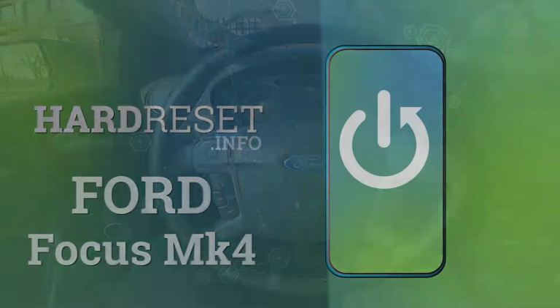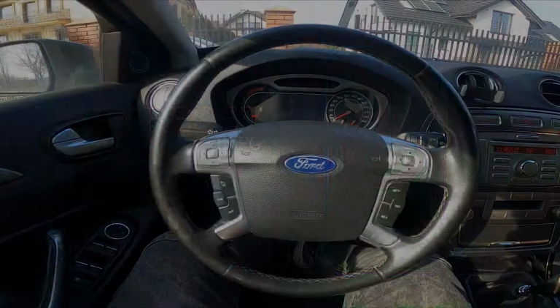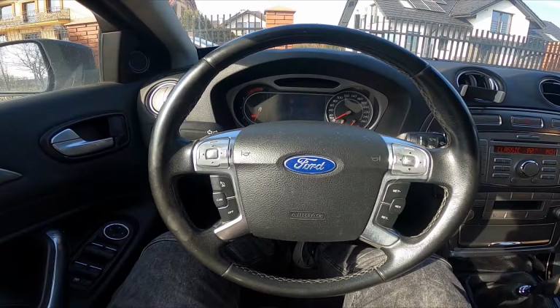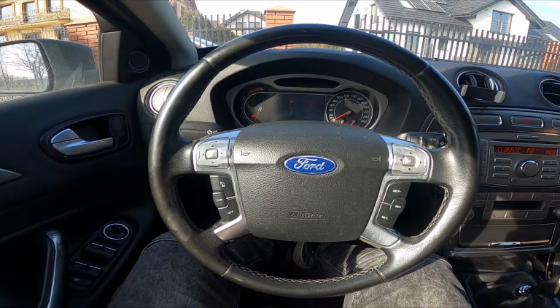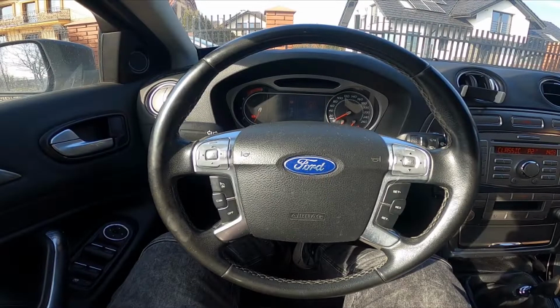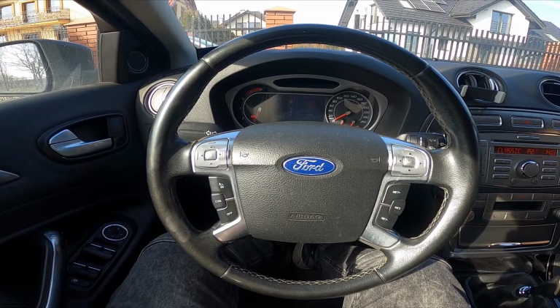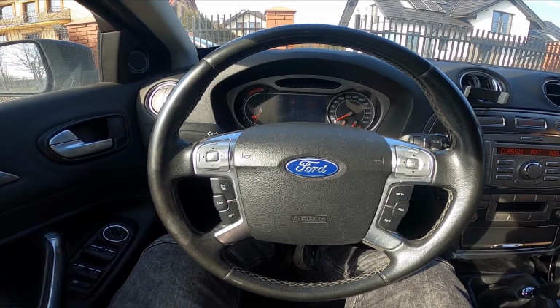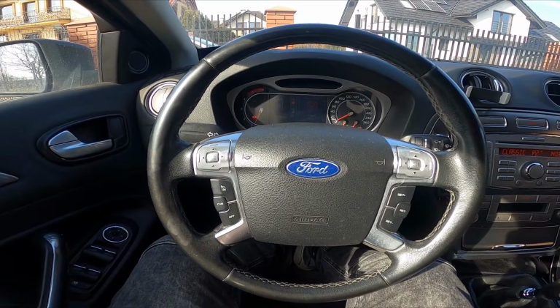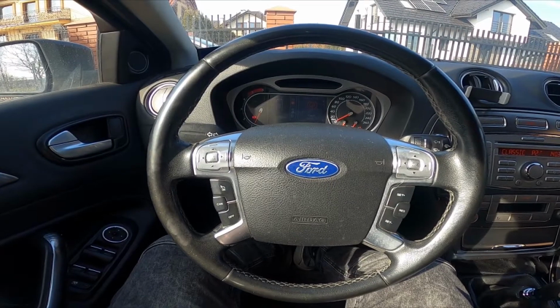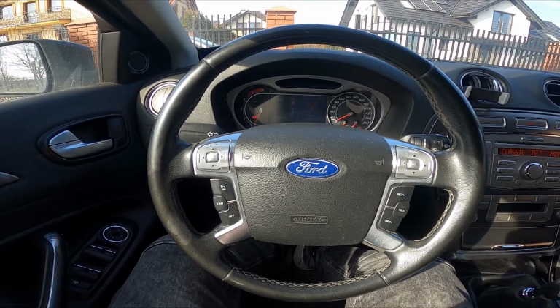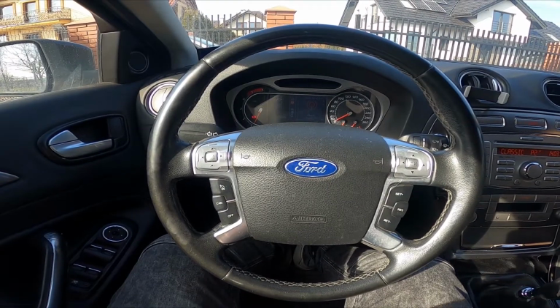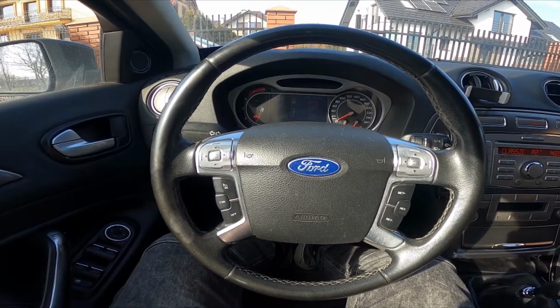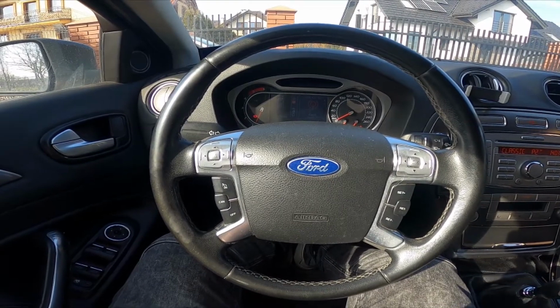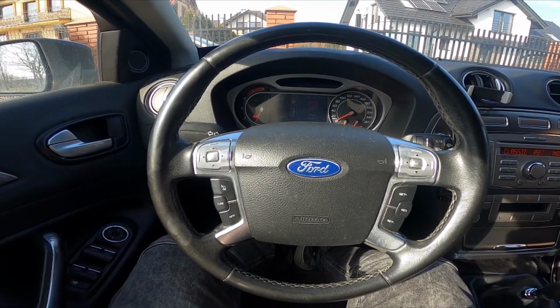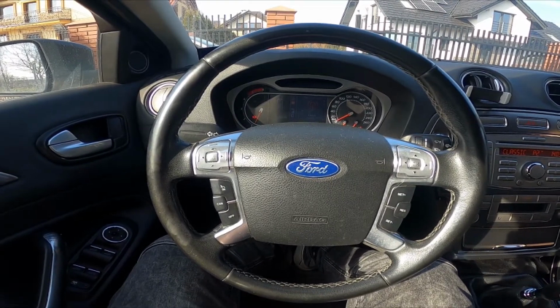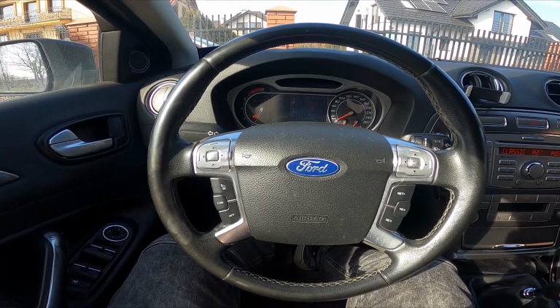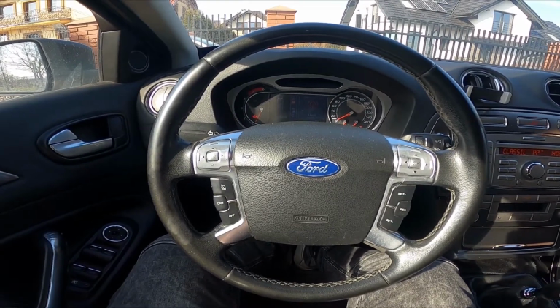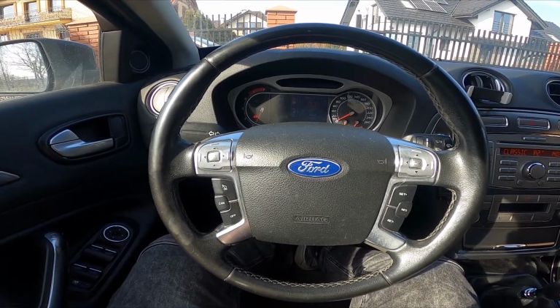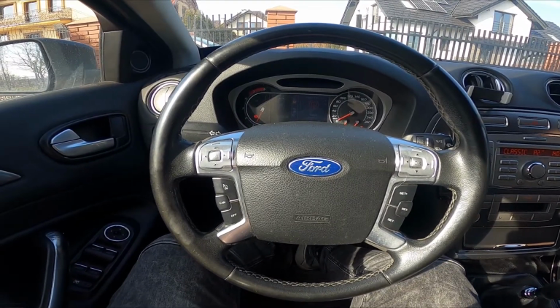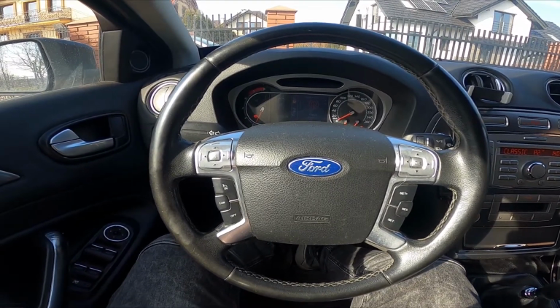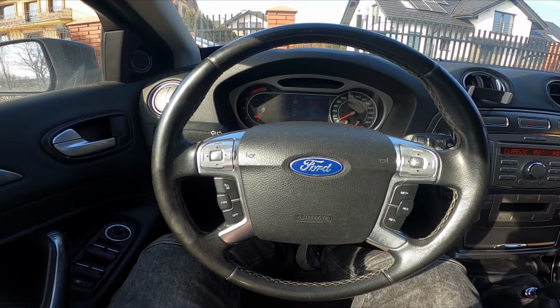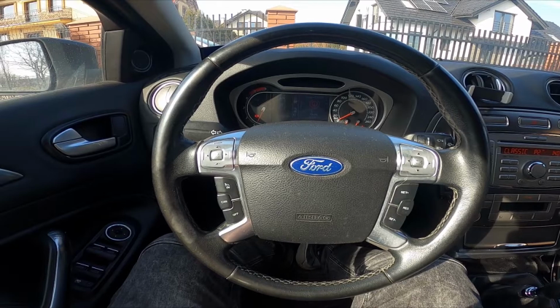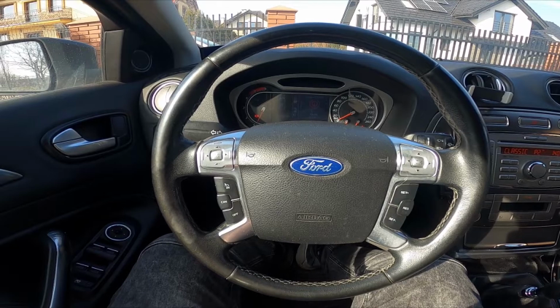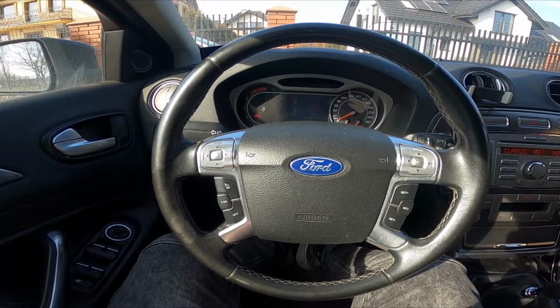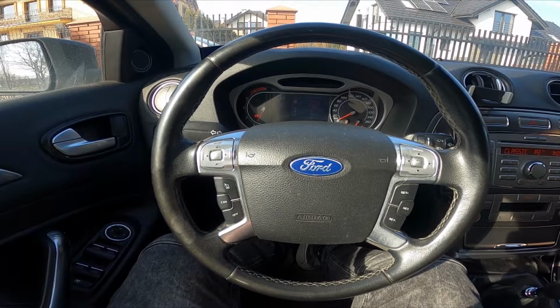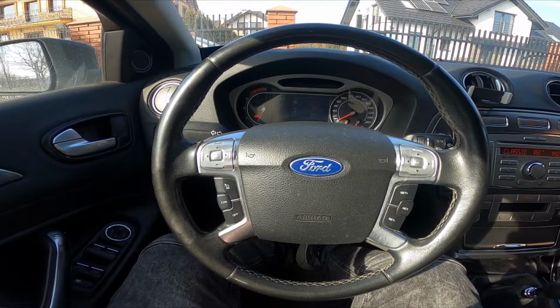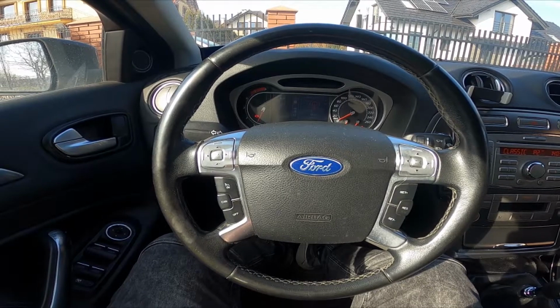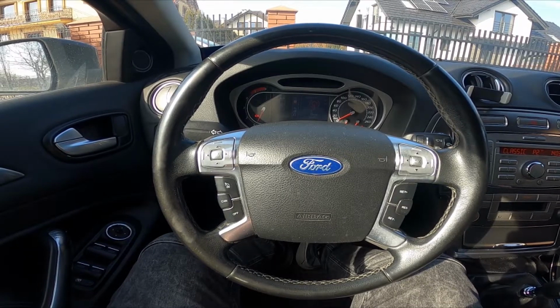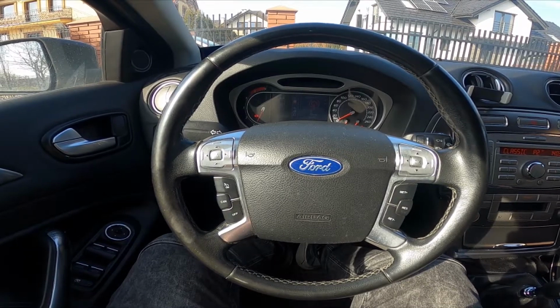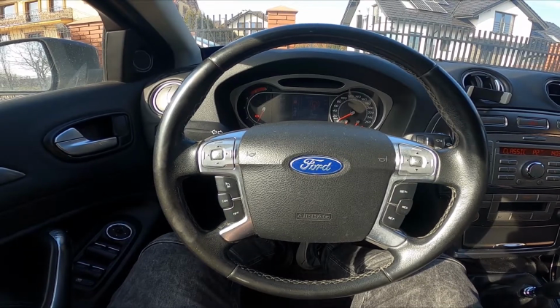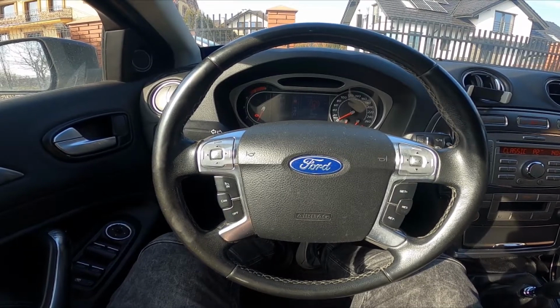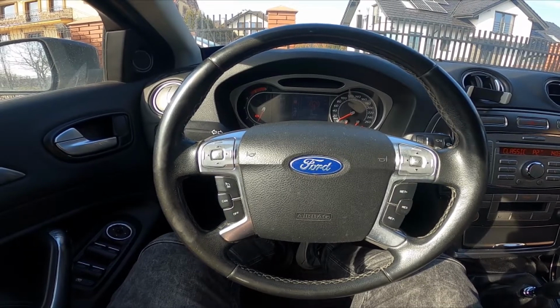Hello, today I'm in a Ford Mondeo. In this video I will show you how to use the front wipers.